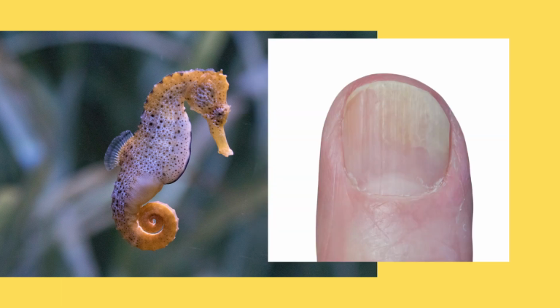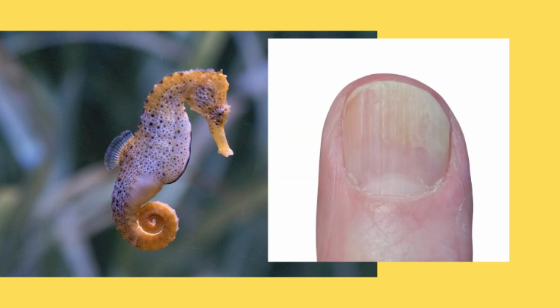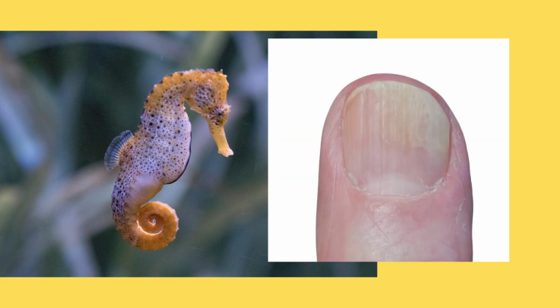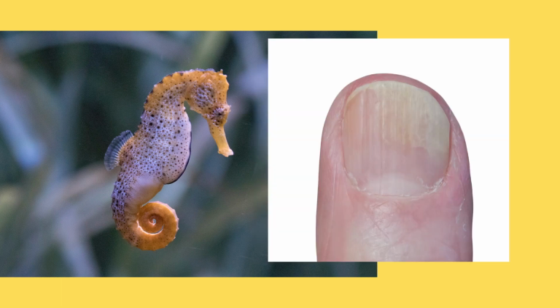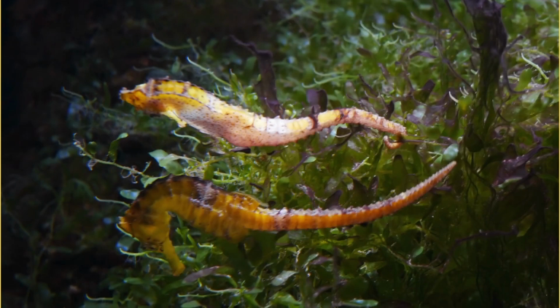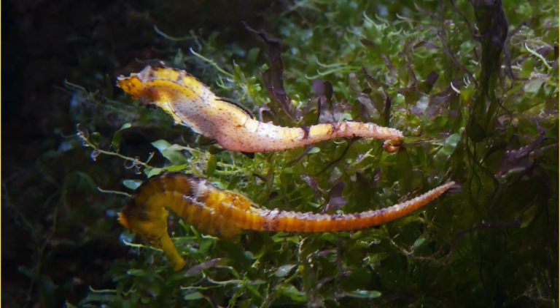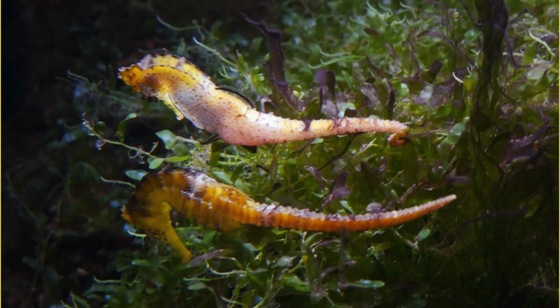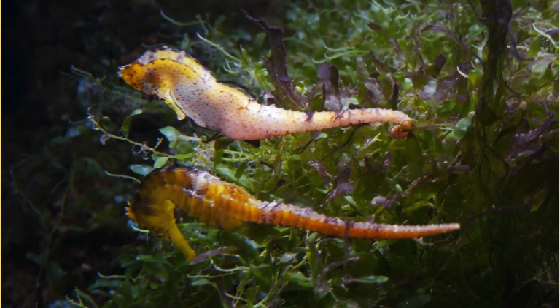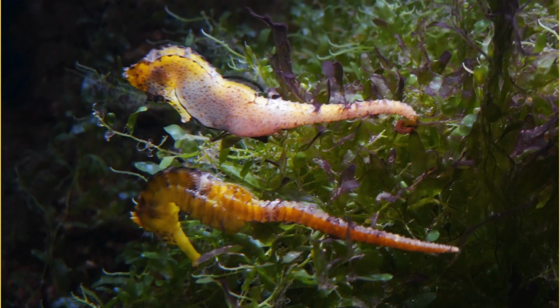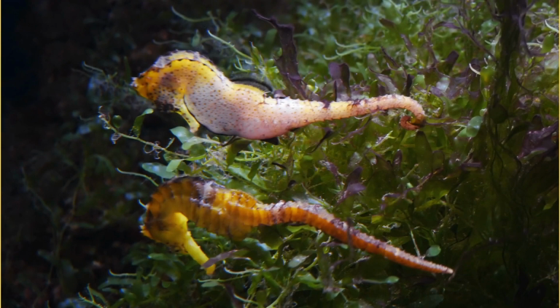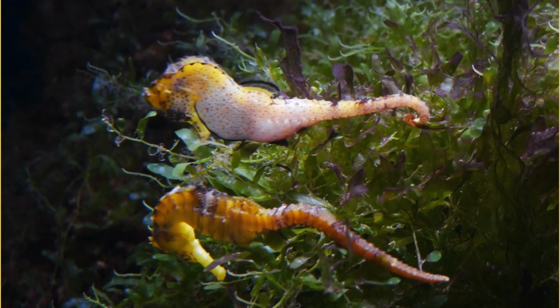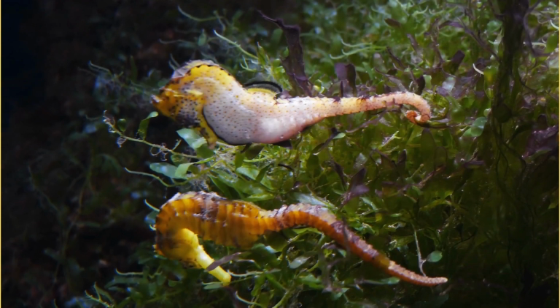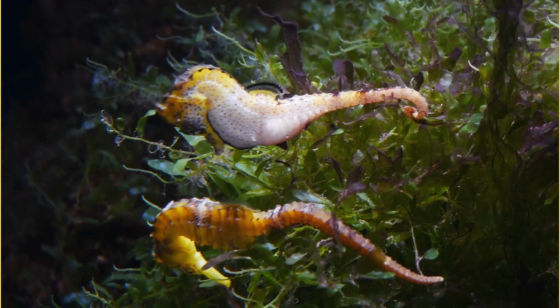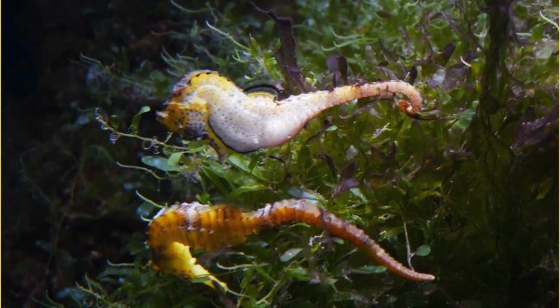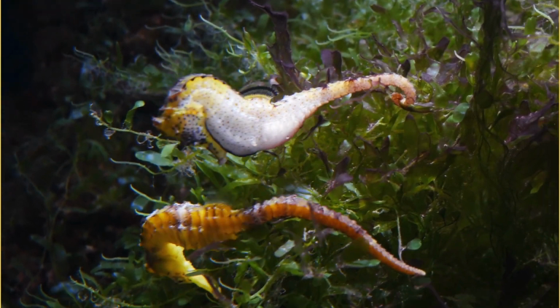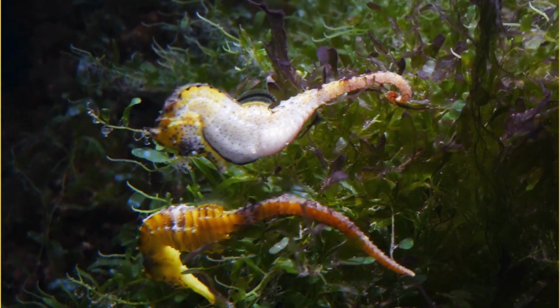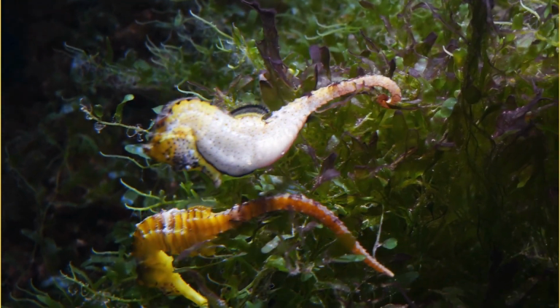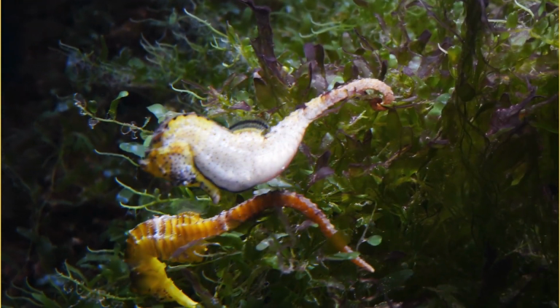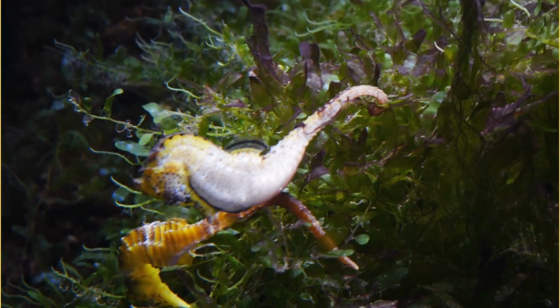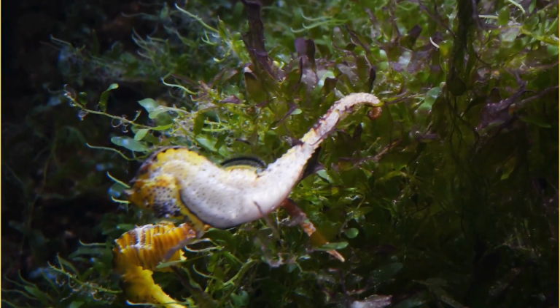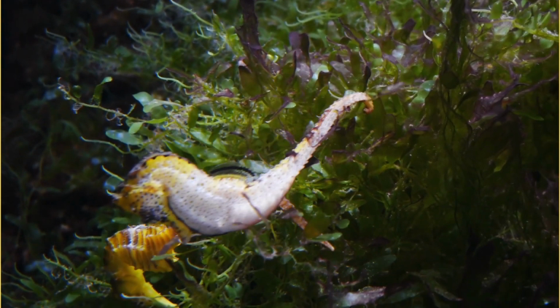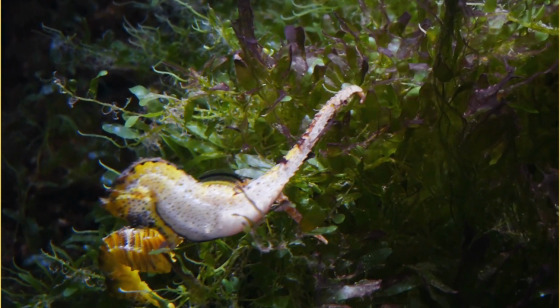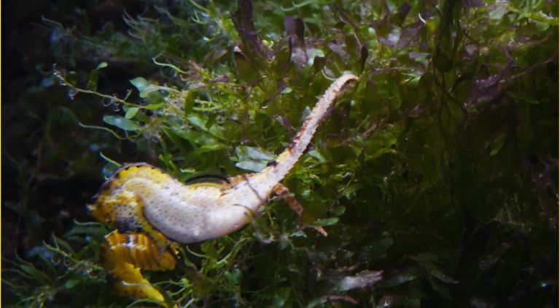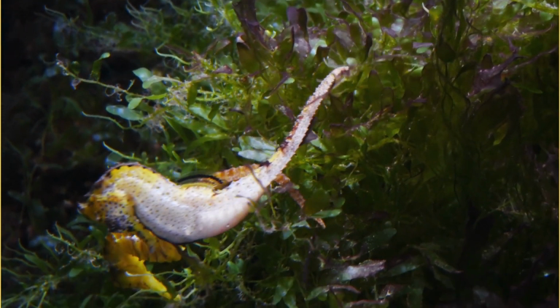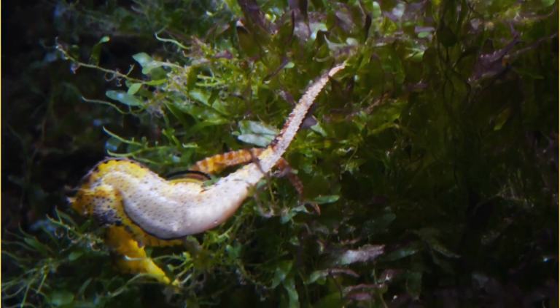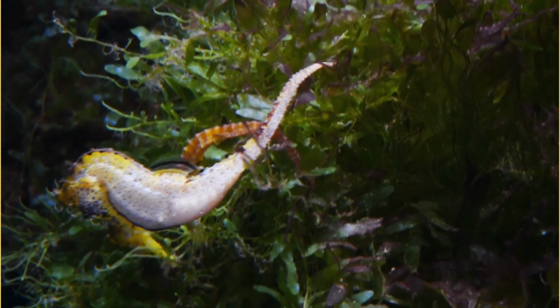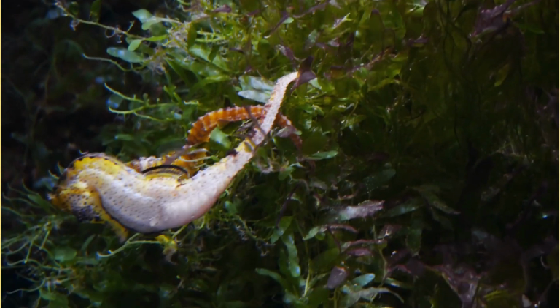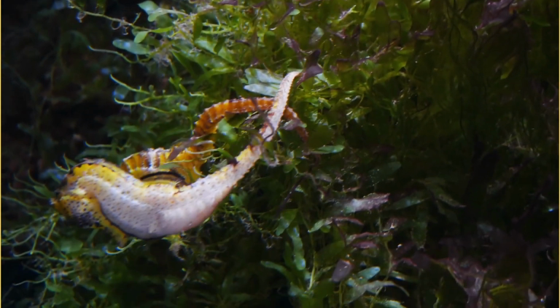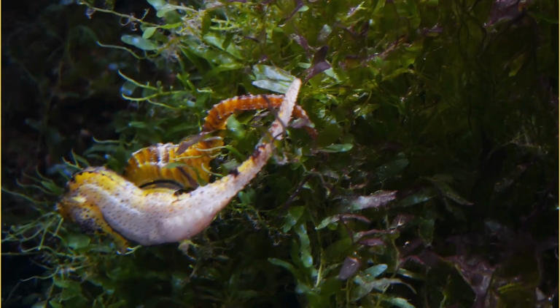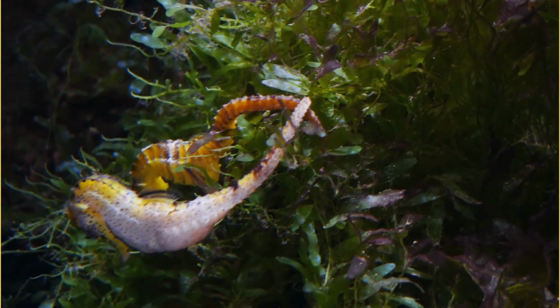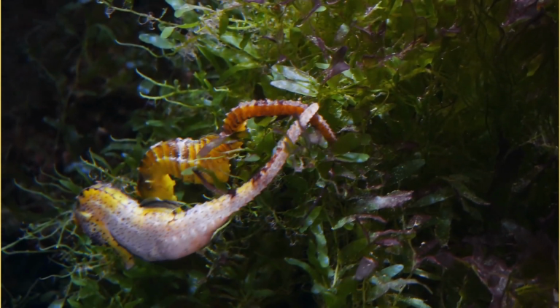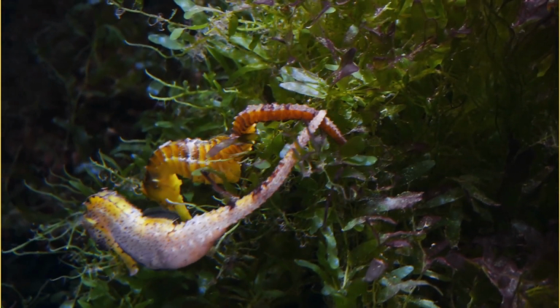Seahorses are awful swimmers, so they grab onto moving seagrass and get a free ride.